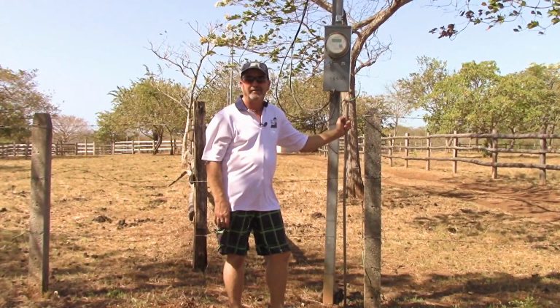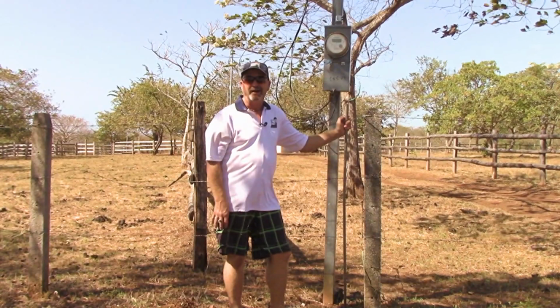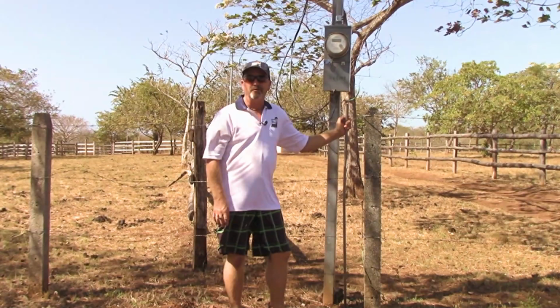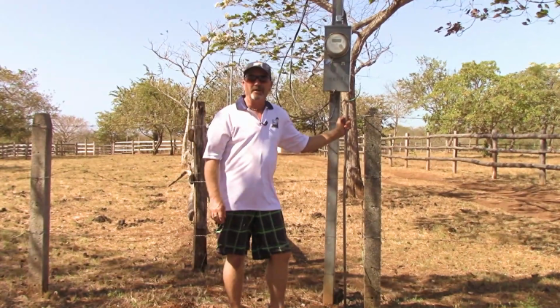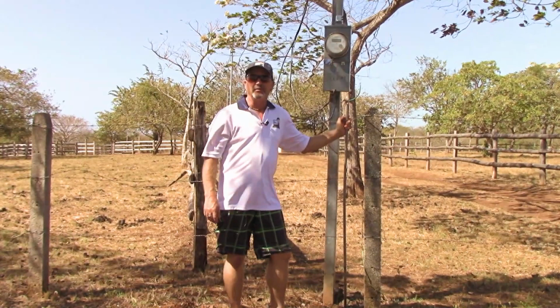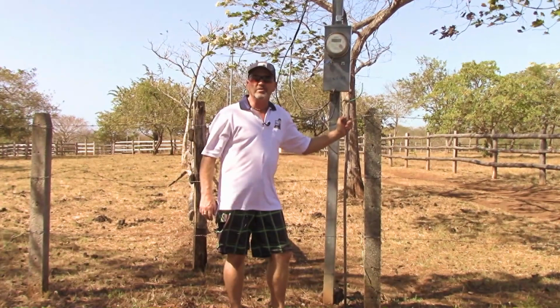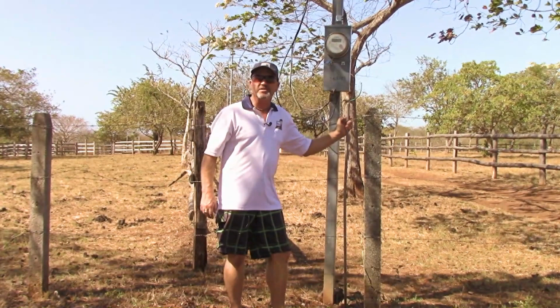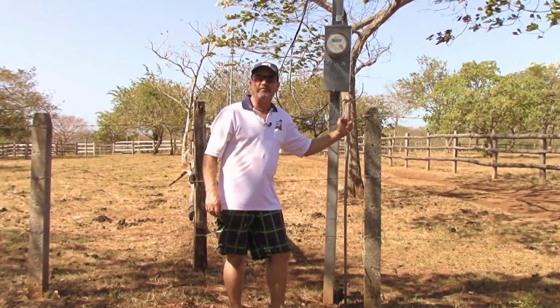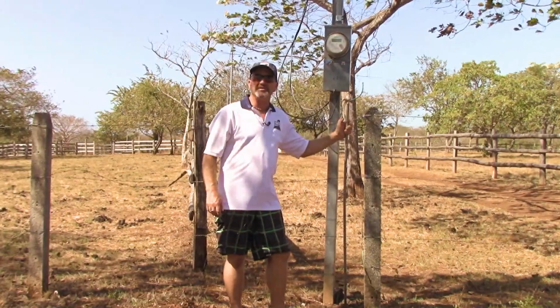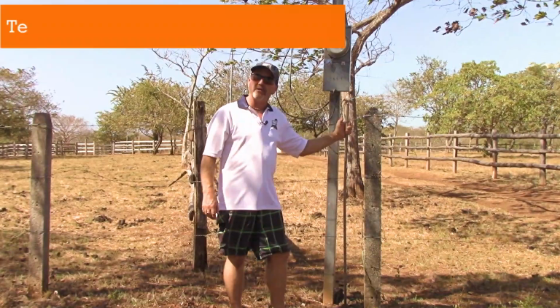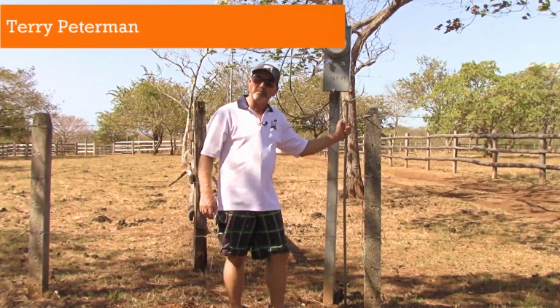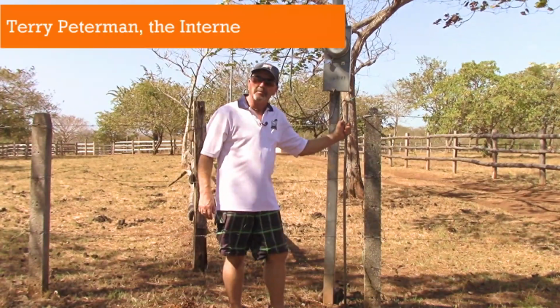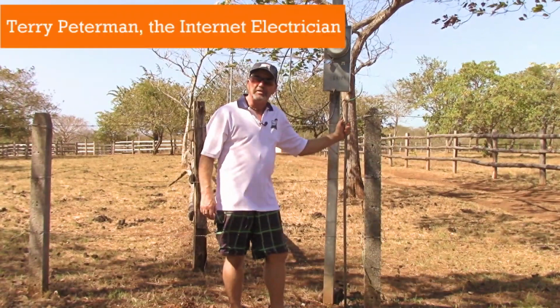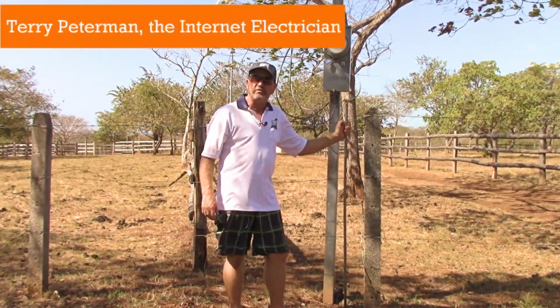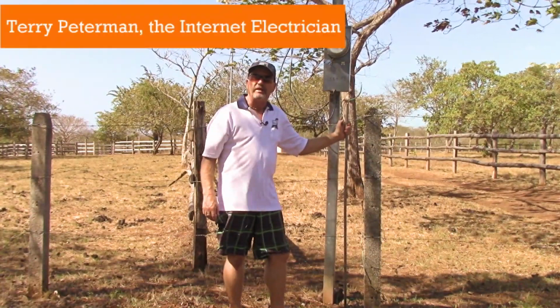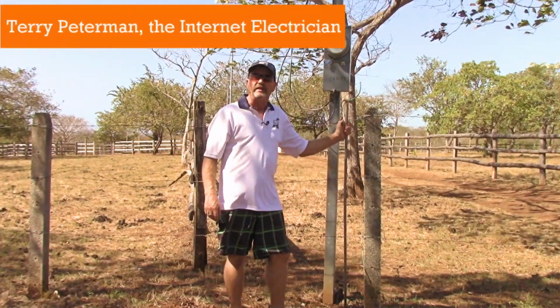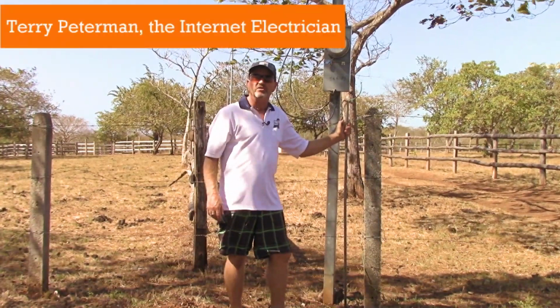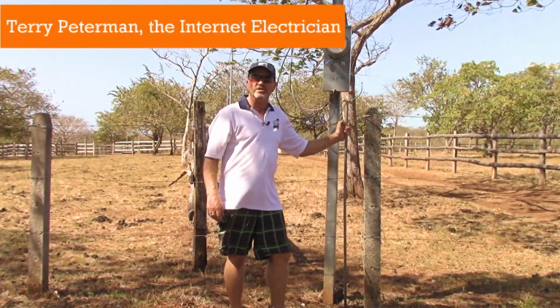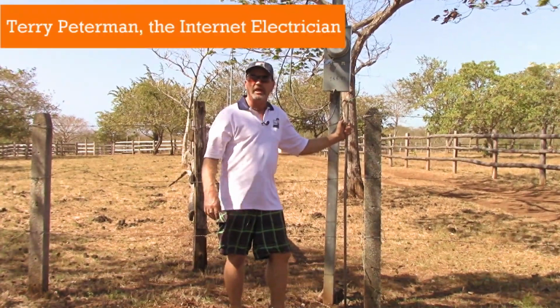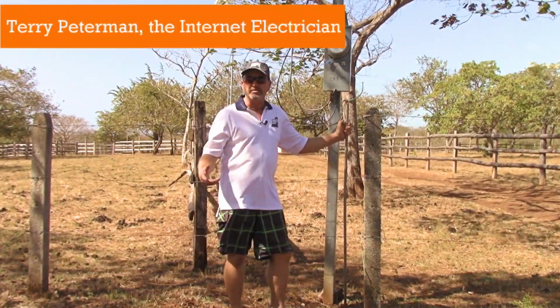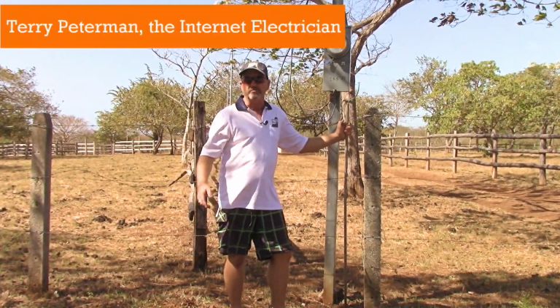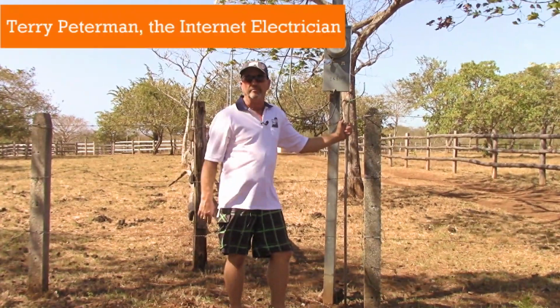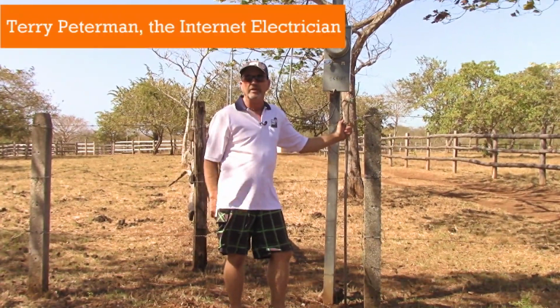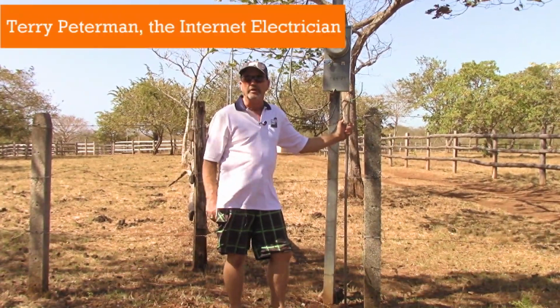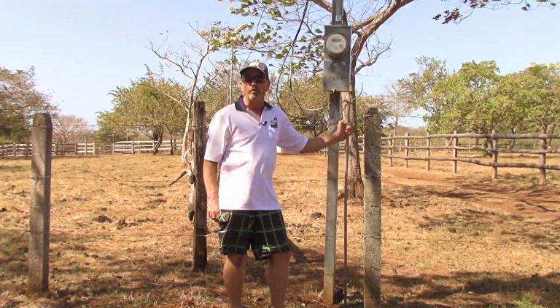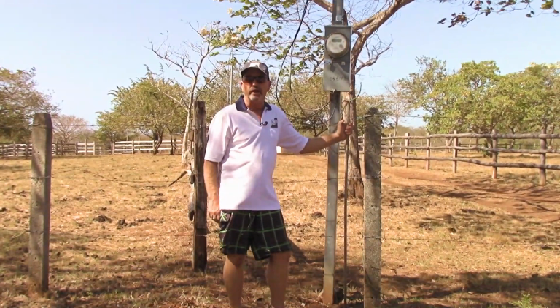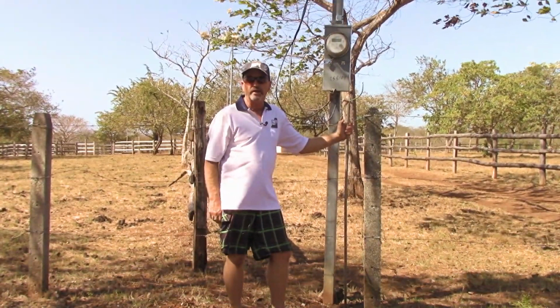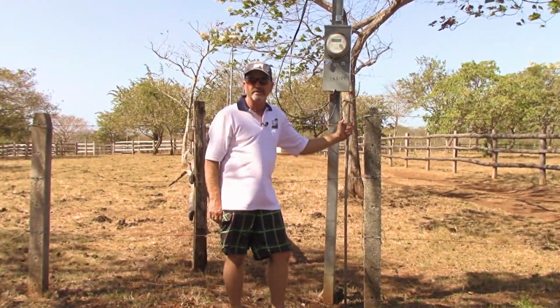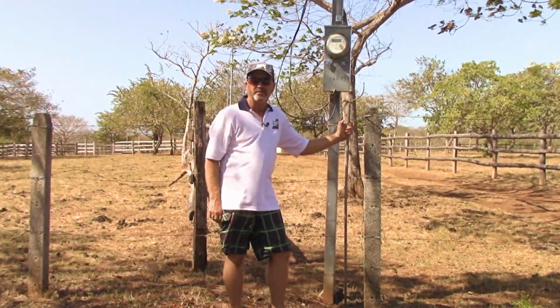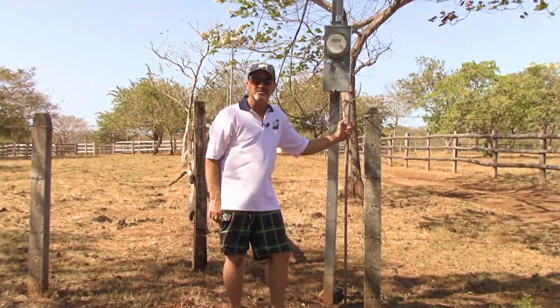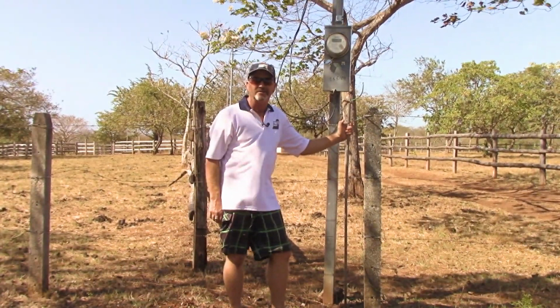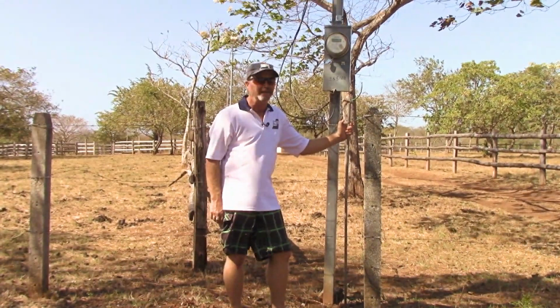Hello again, do-it-yourselfers. Terry Peterman, the internet electrician, coming to you from here in Guanacaste, Costa Rica.